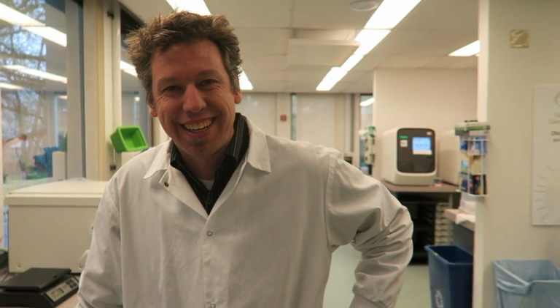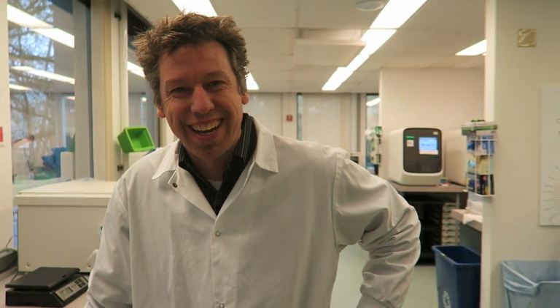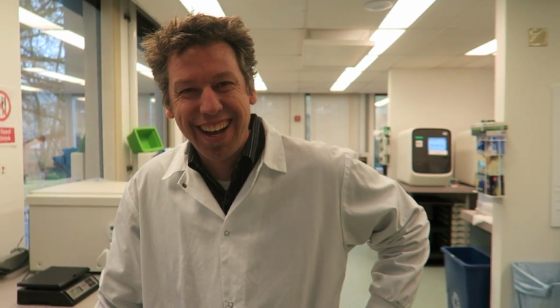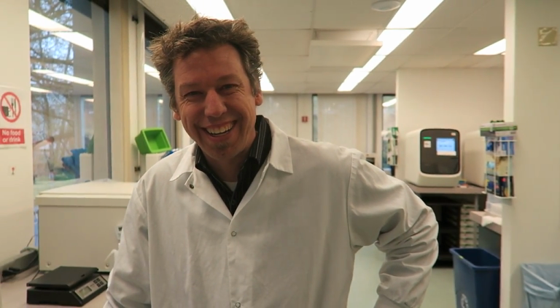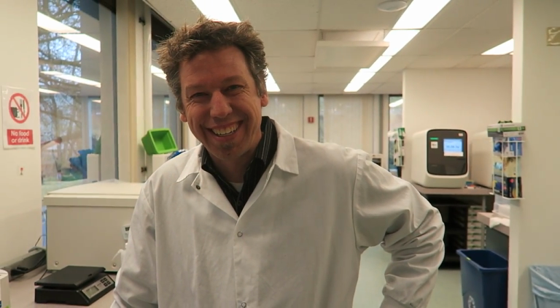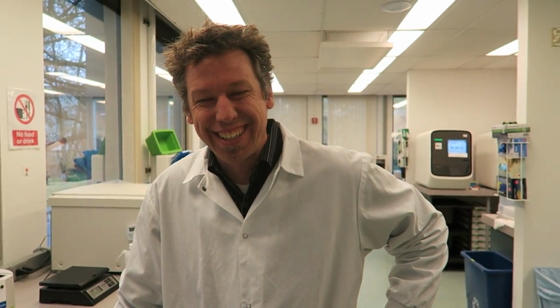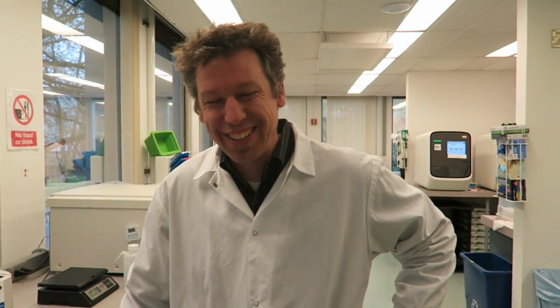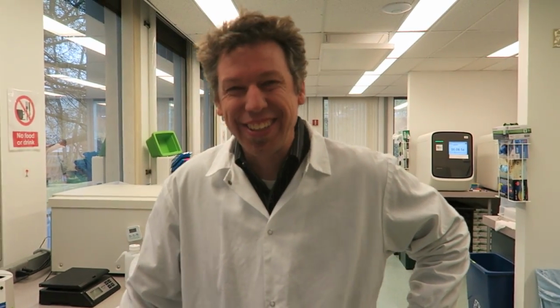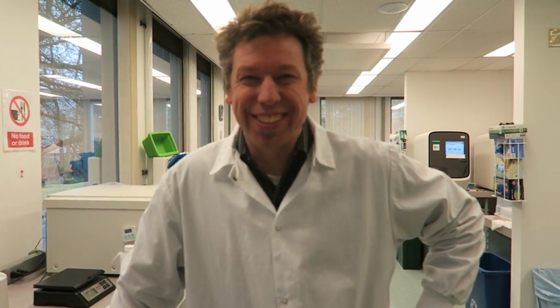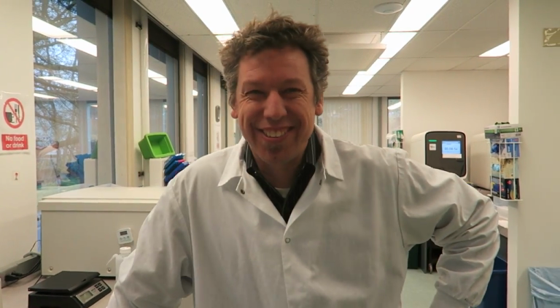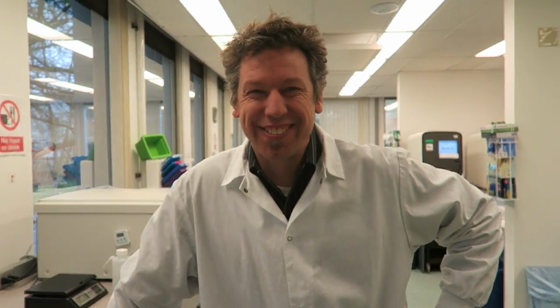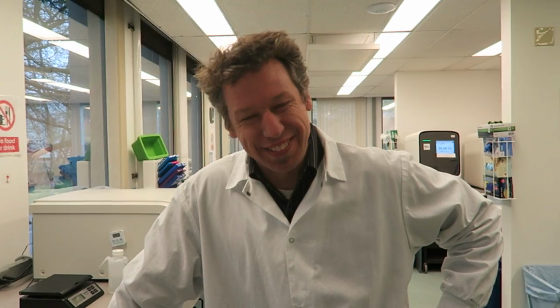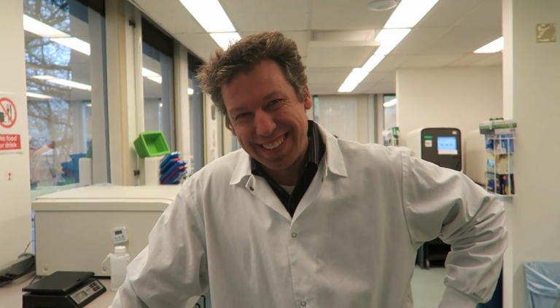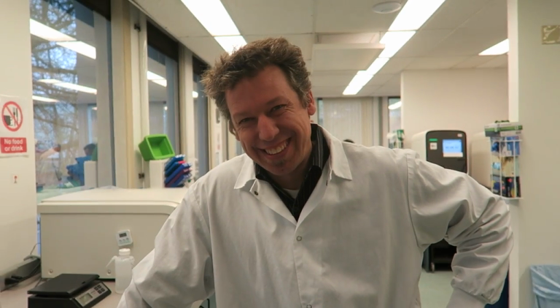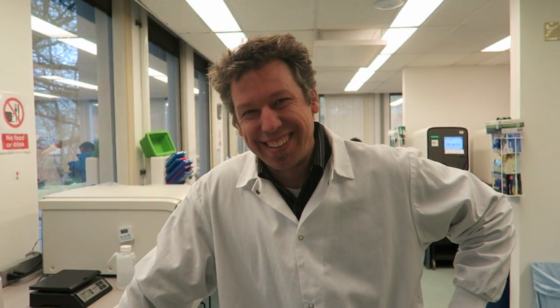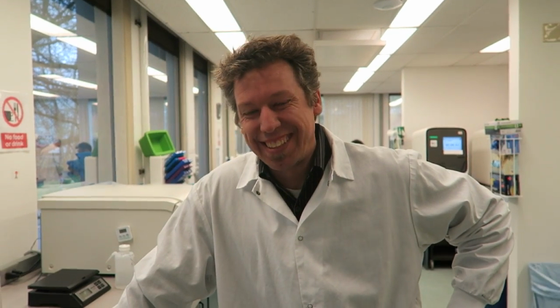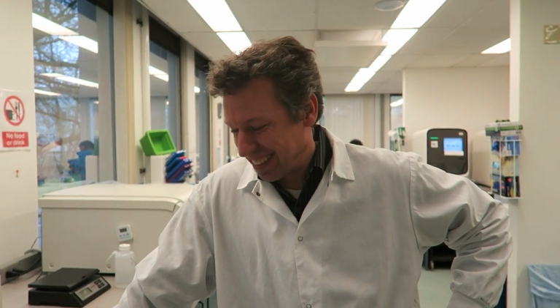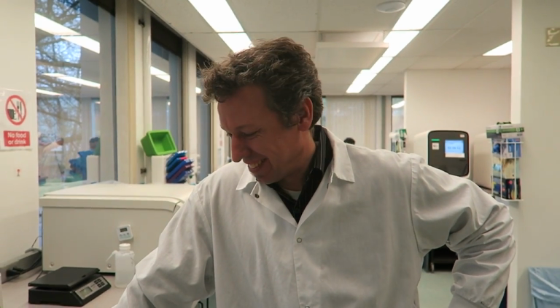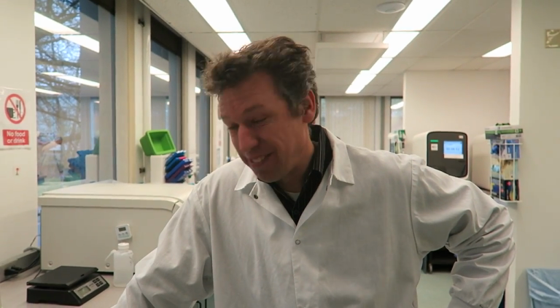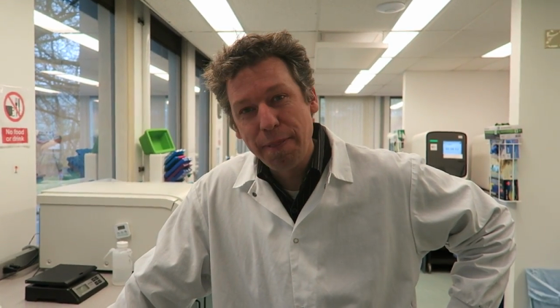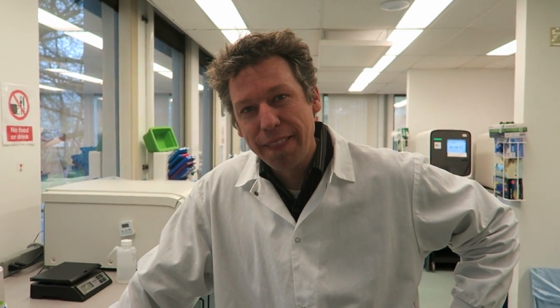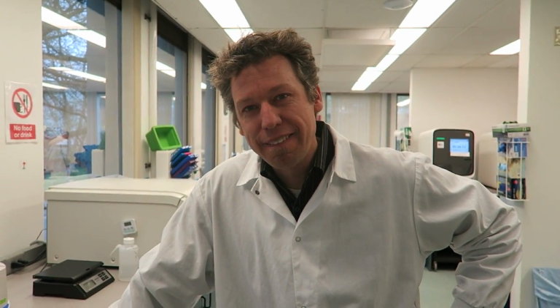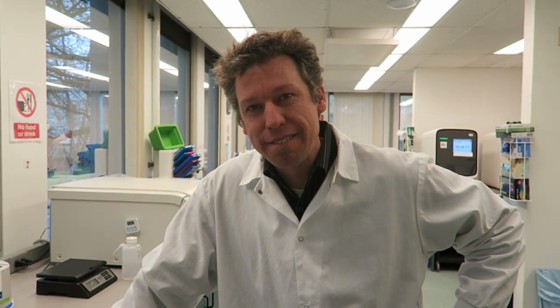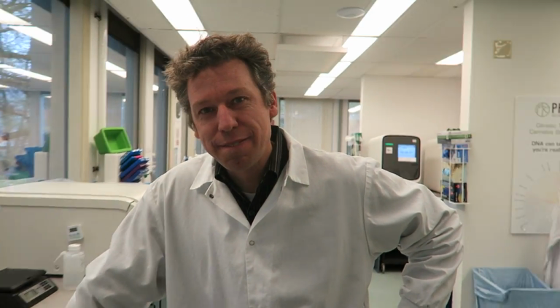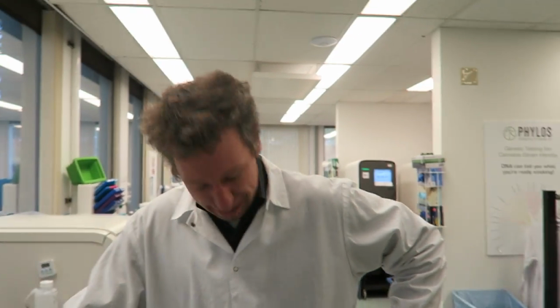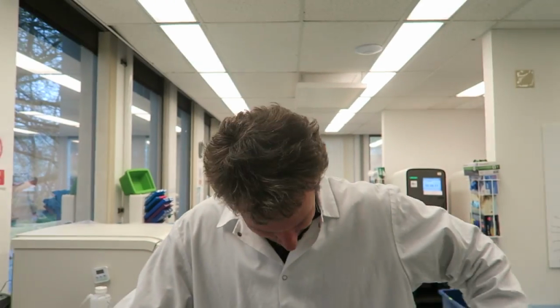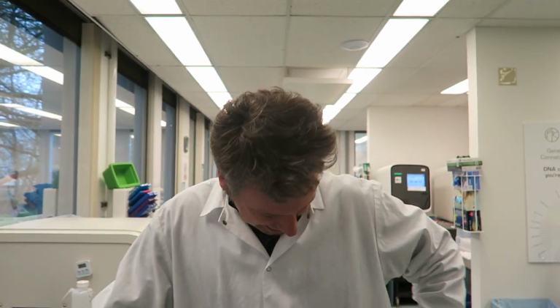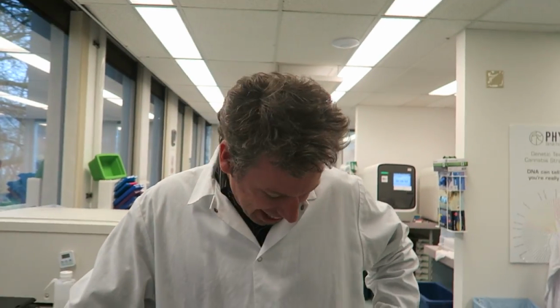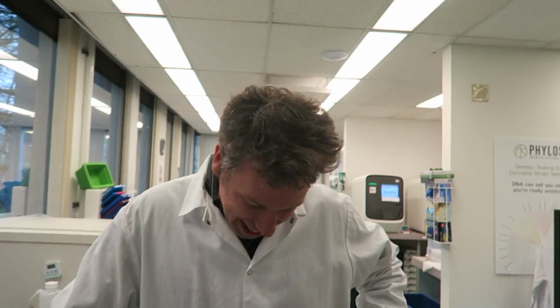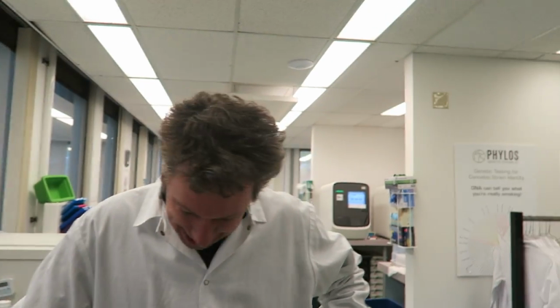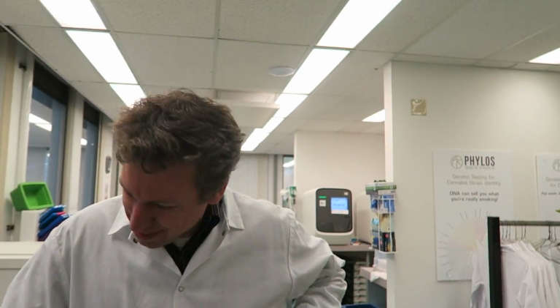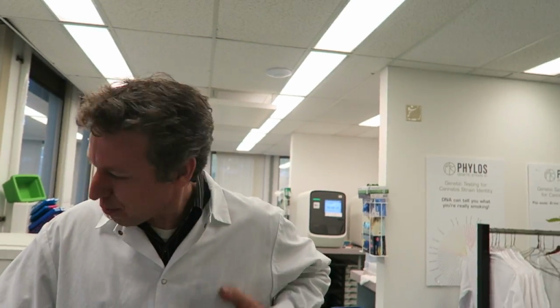Hey Nishan, how are you doing? I want to say thanks for the white coat because you've got to keep everything clean in here.